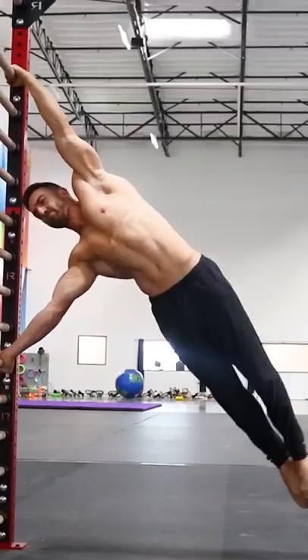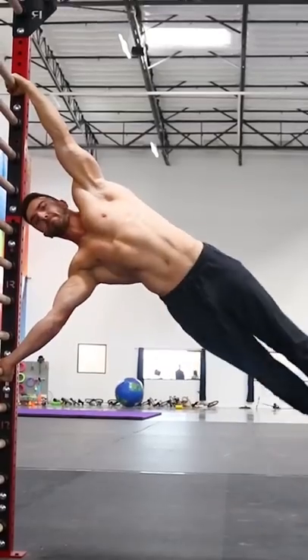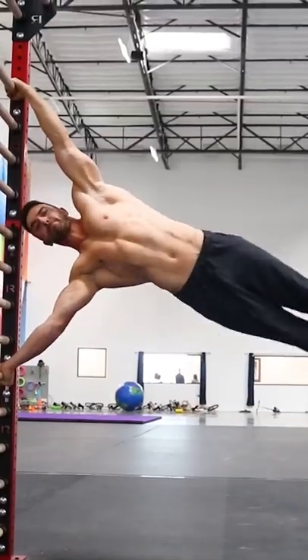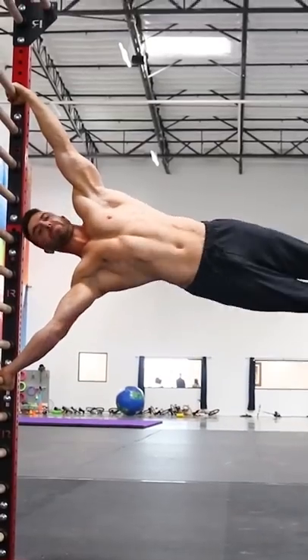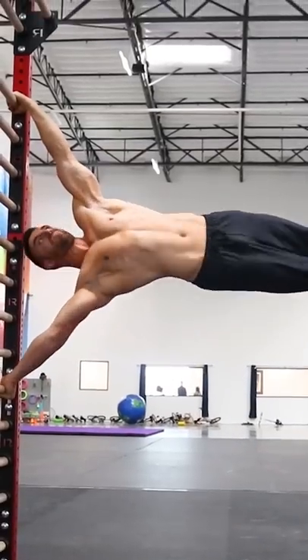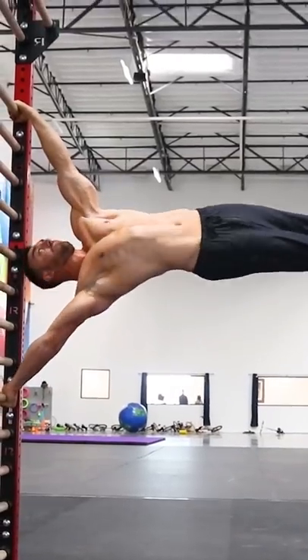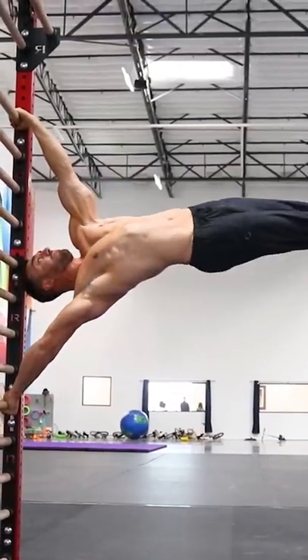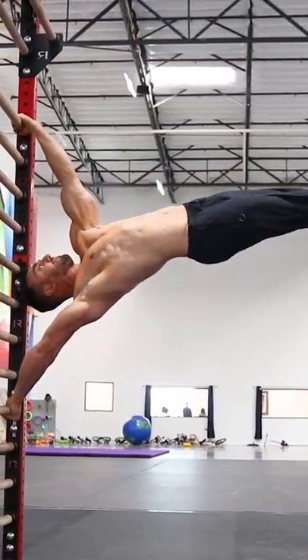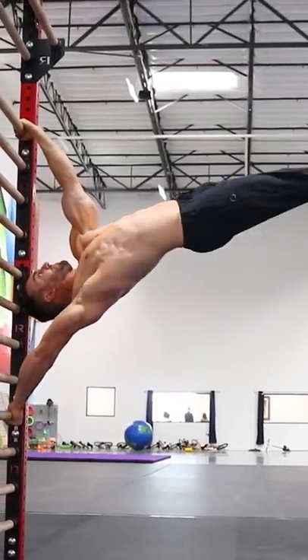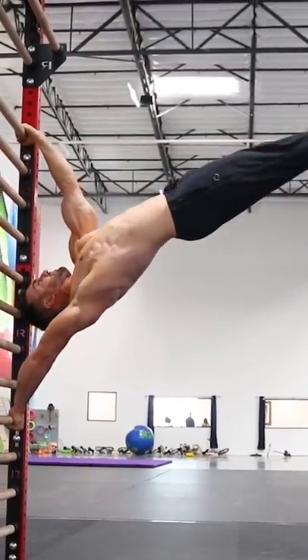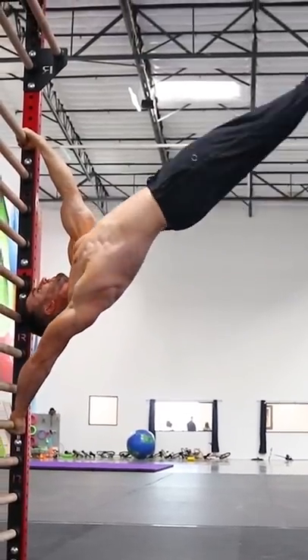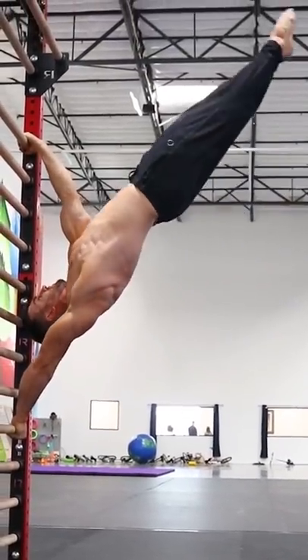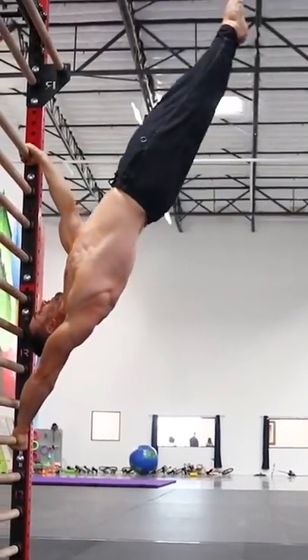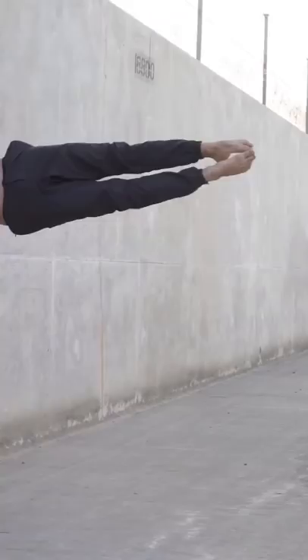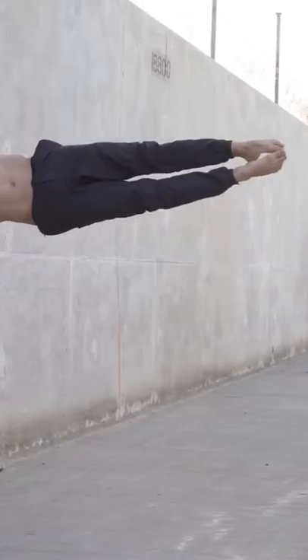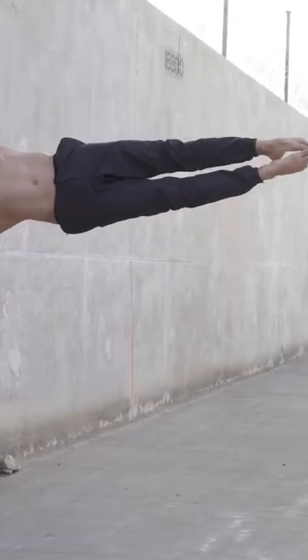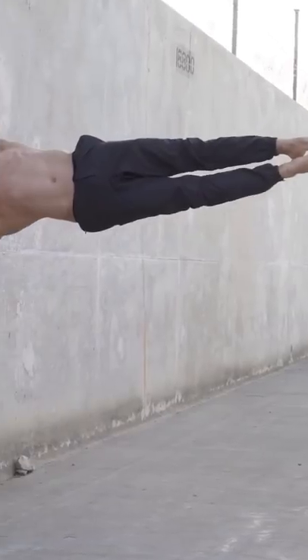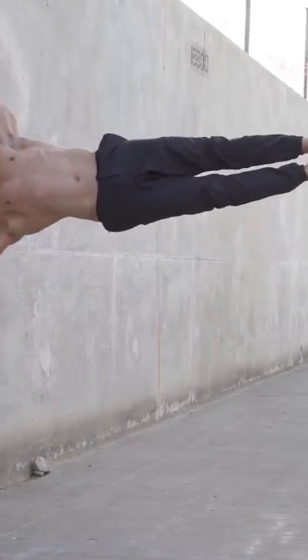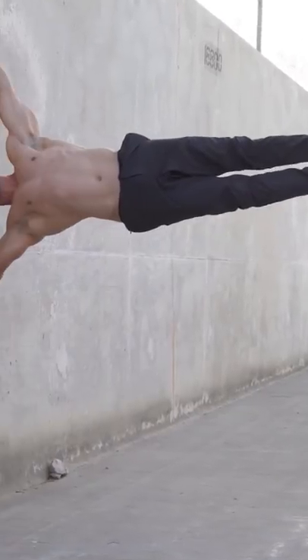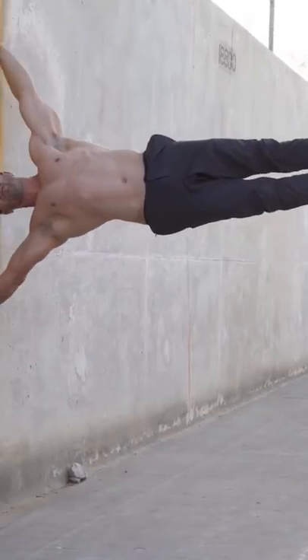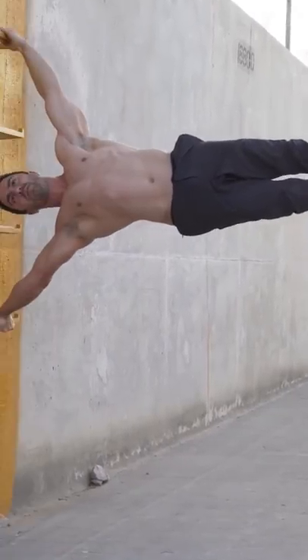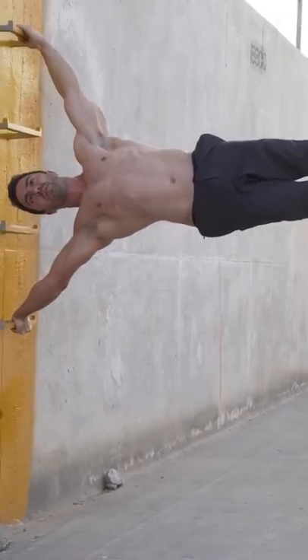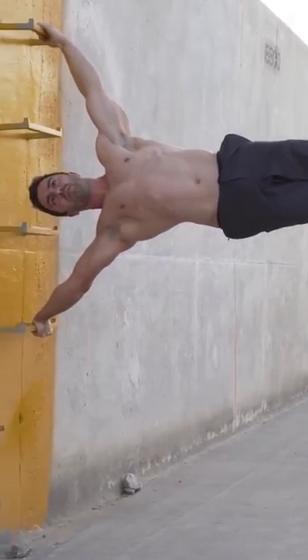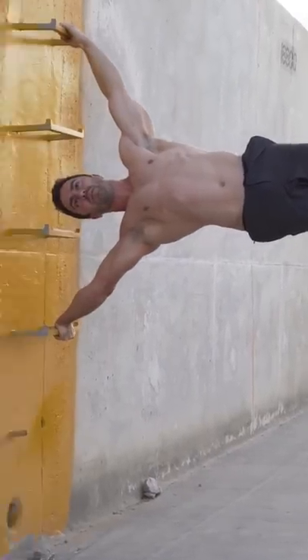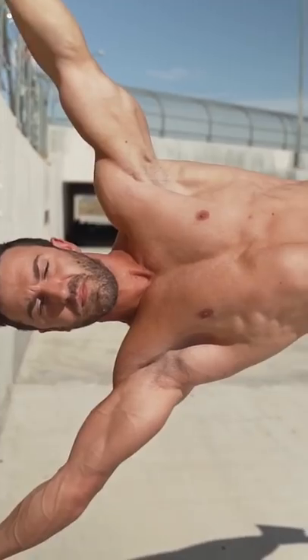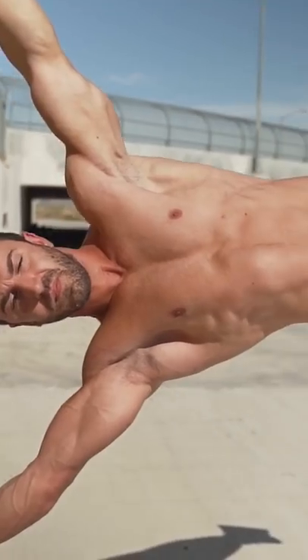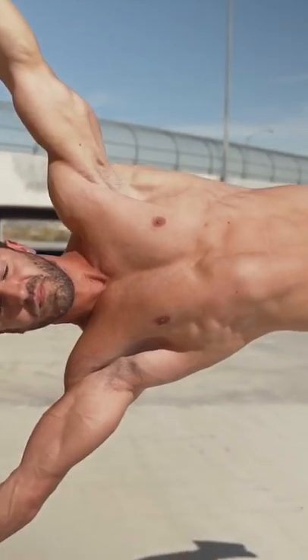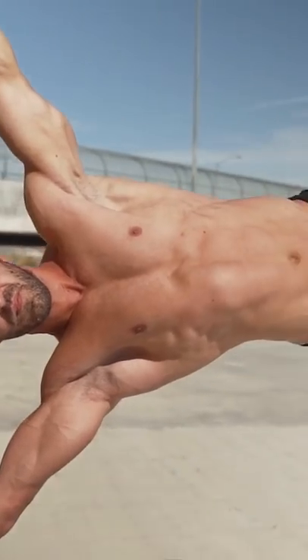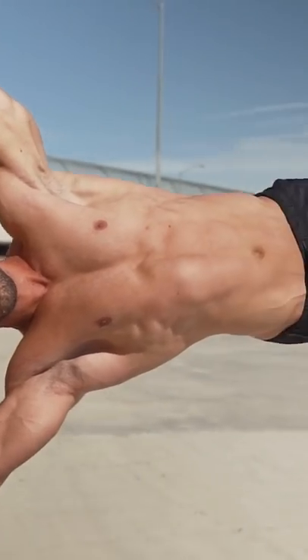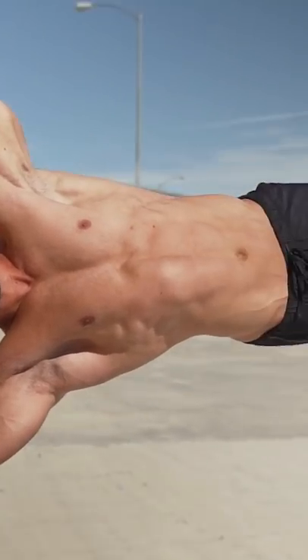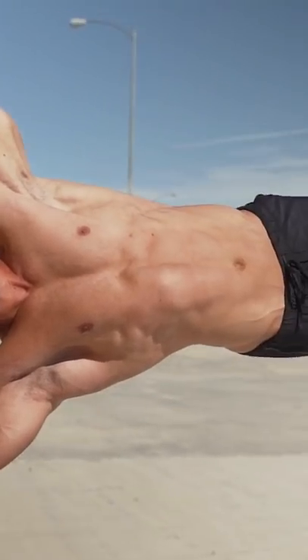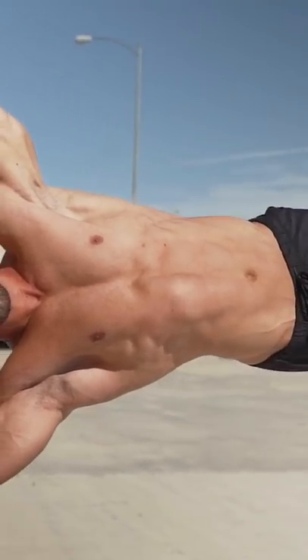Human flags are a badass bodyweight skill. These require serious upper body strength and core control.